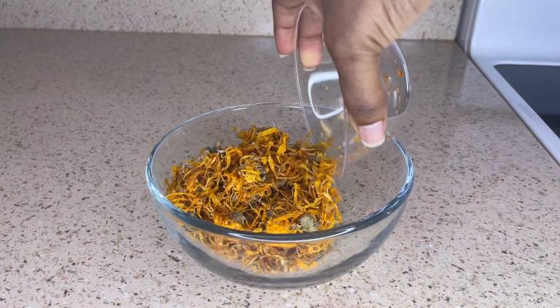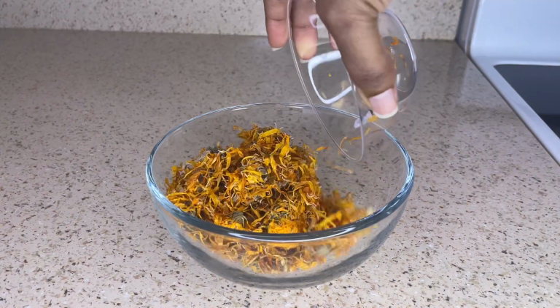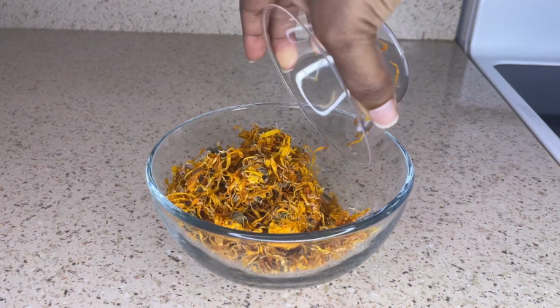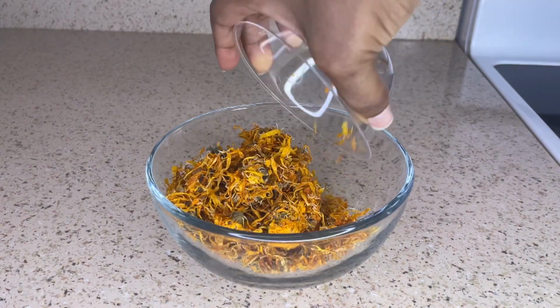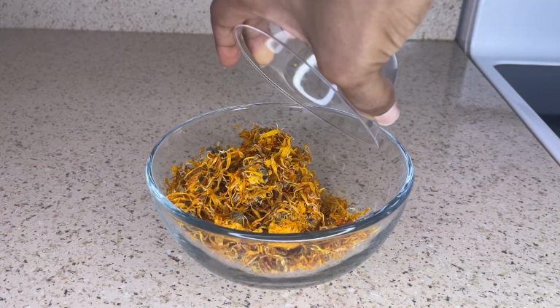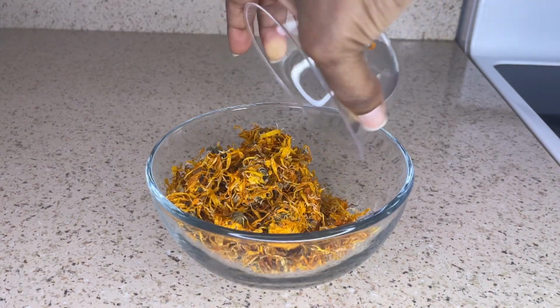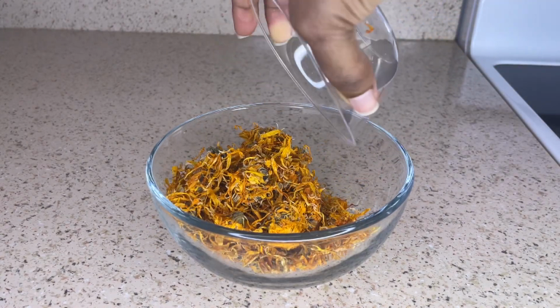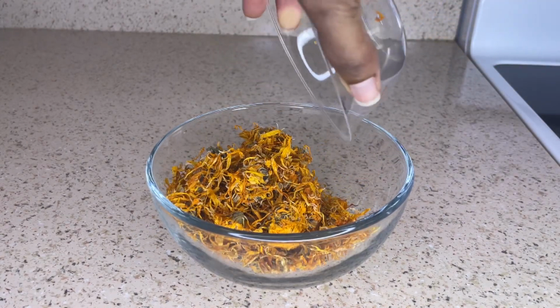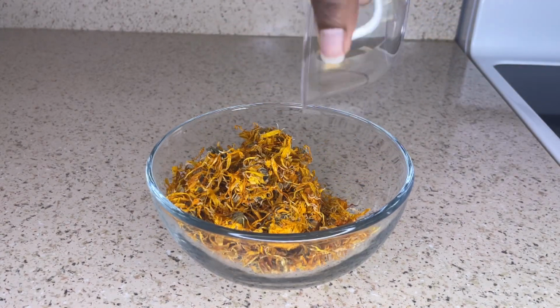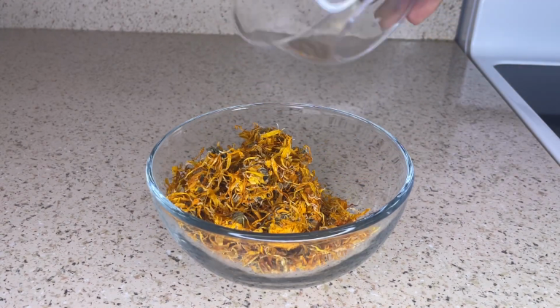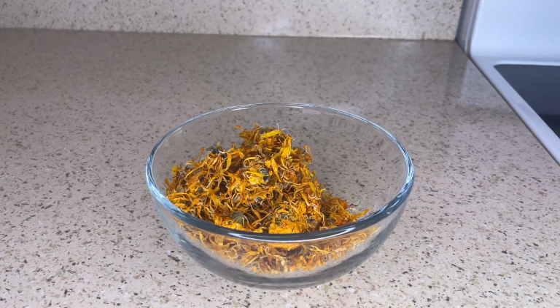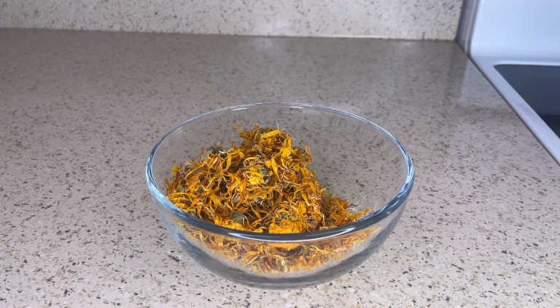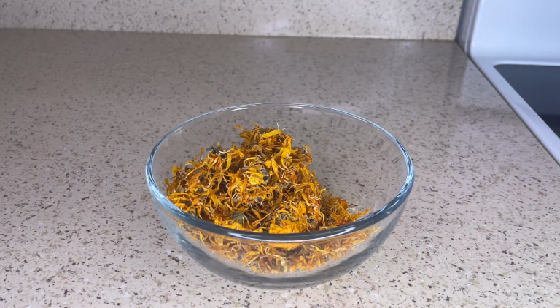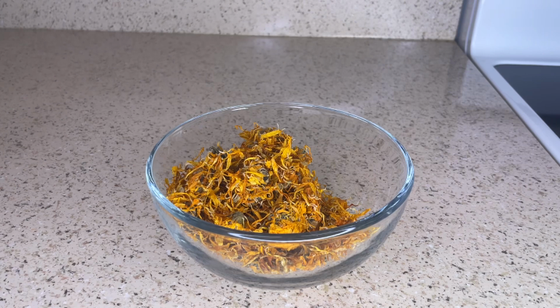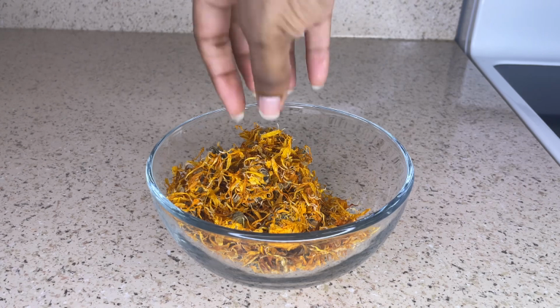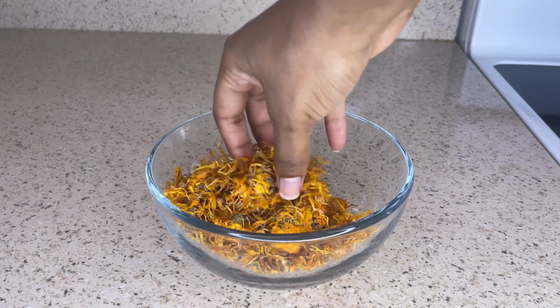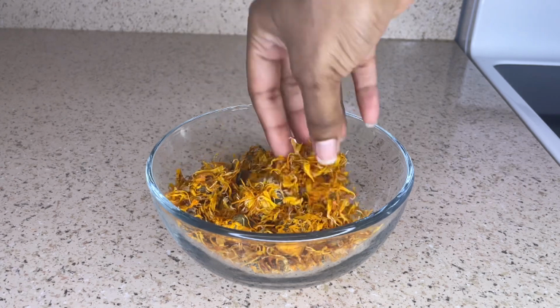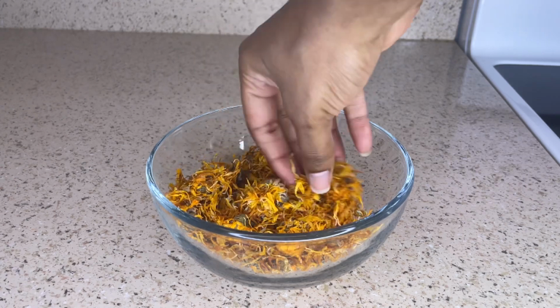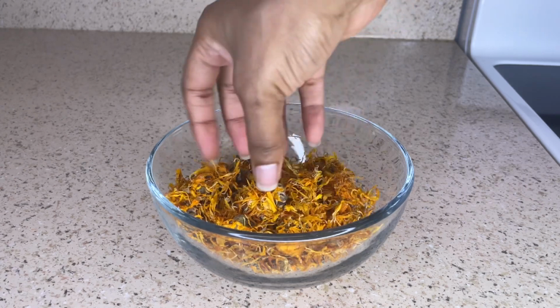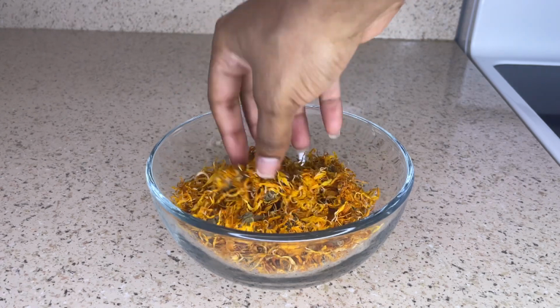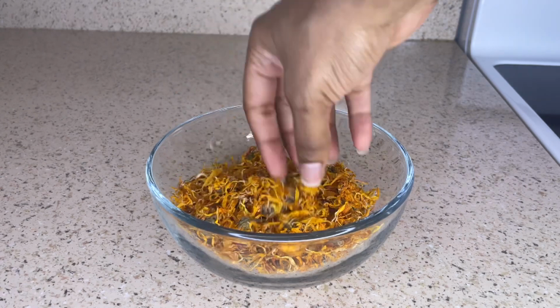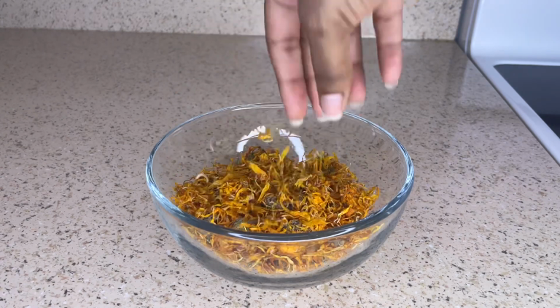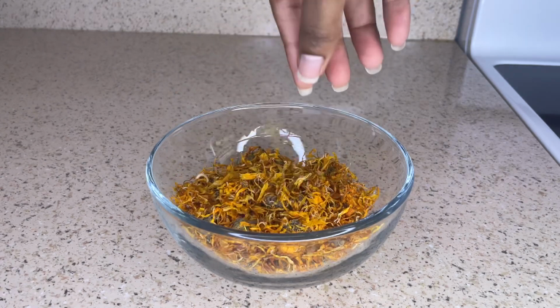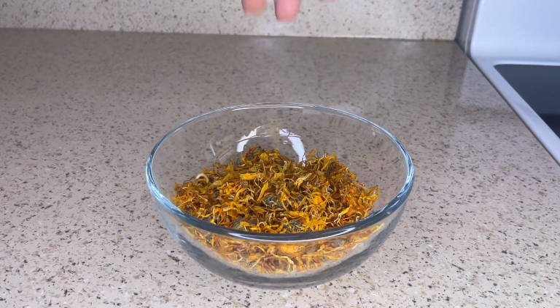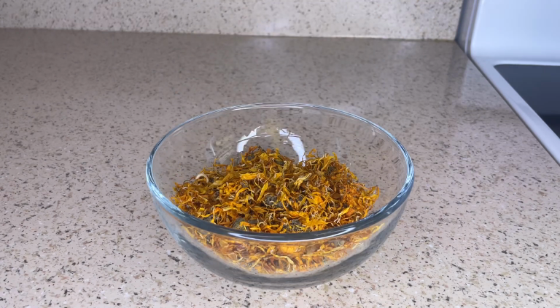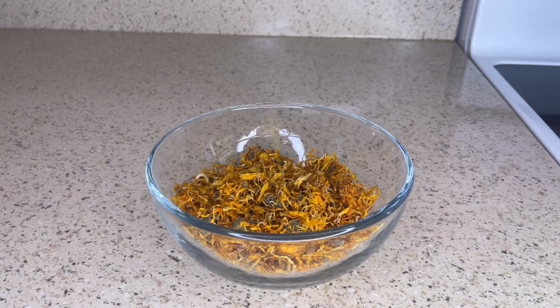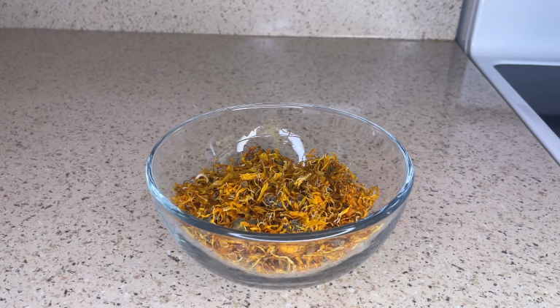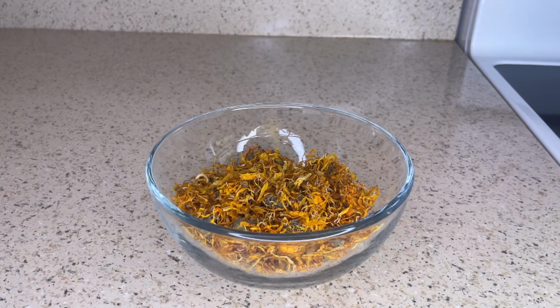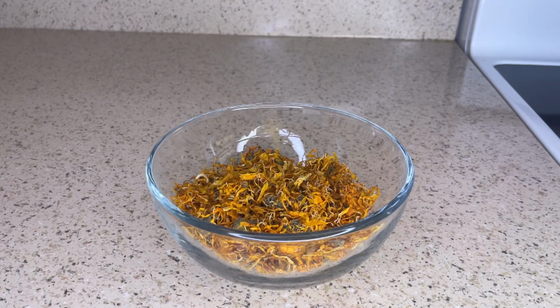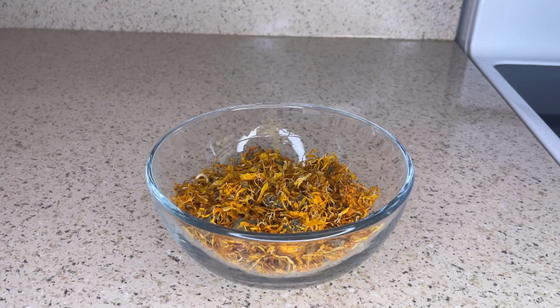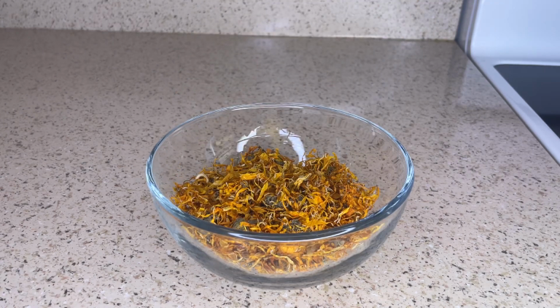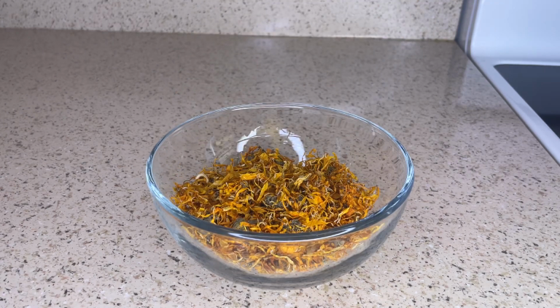Now I'm just going to place the flowers into a bowl and then pour hot water over the flowers.